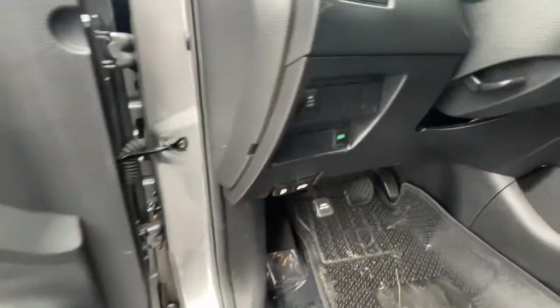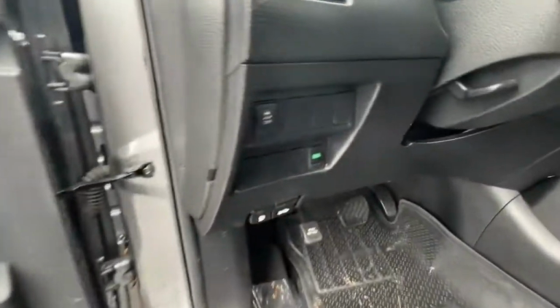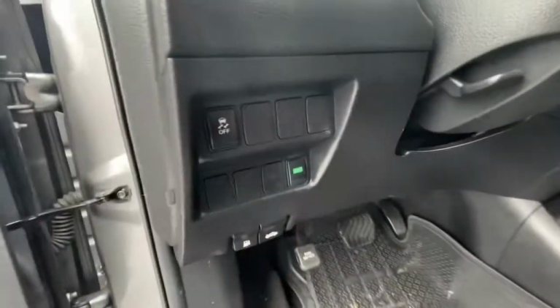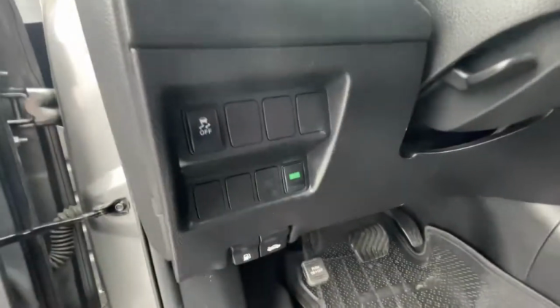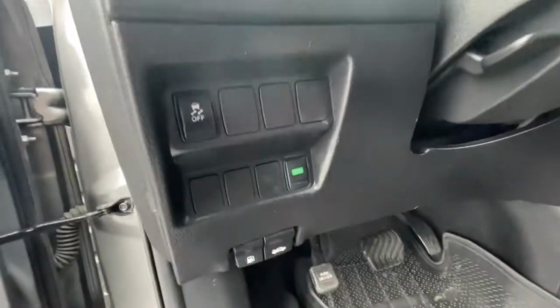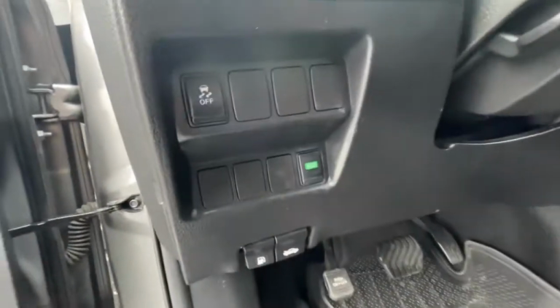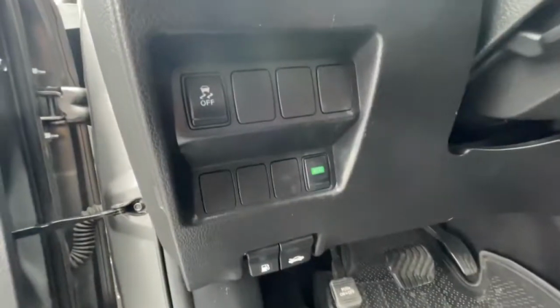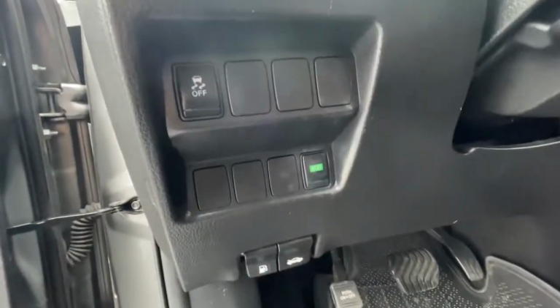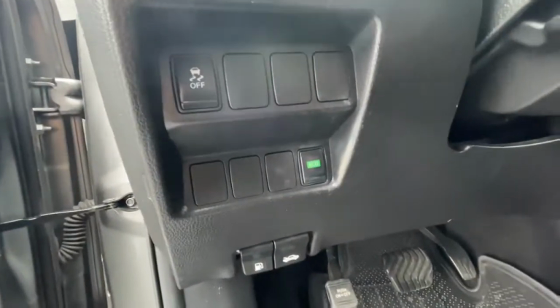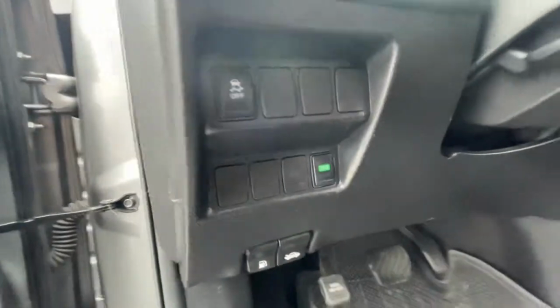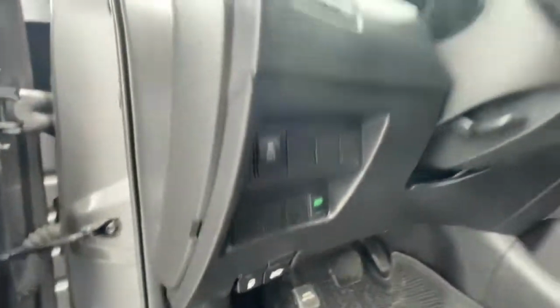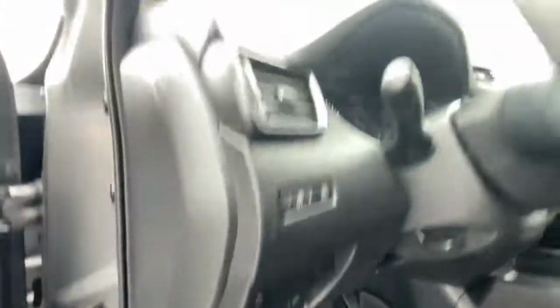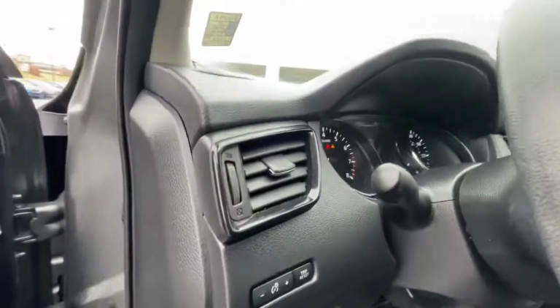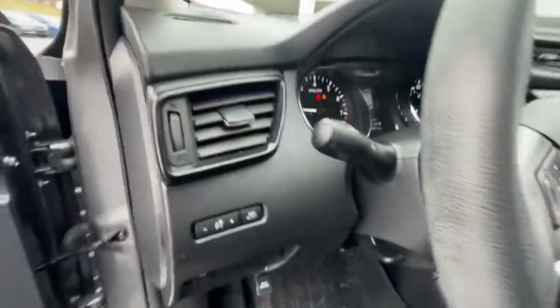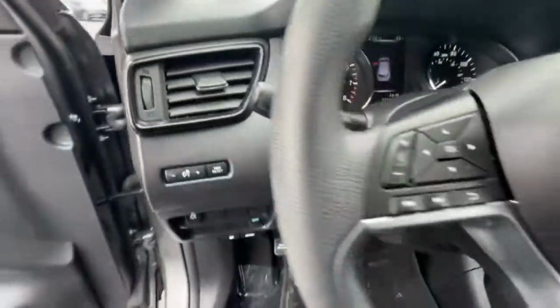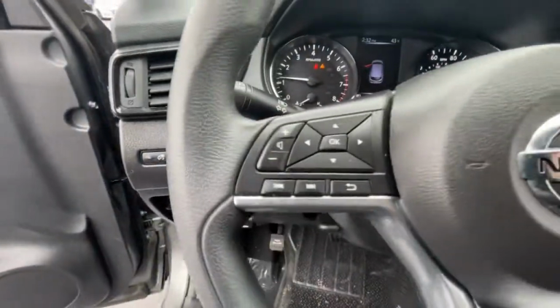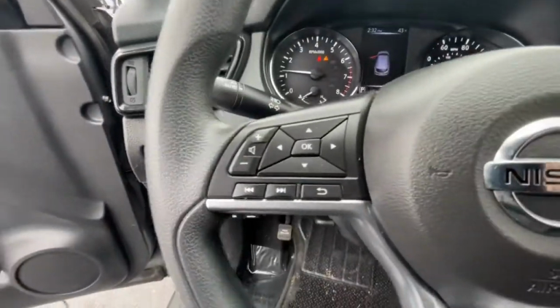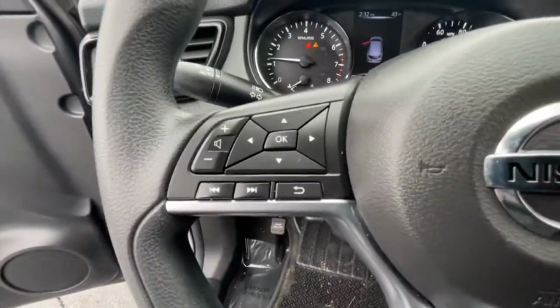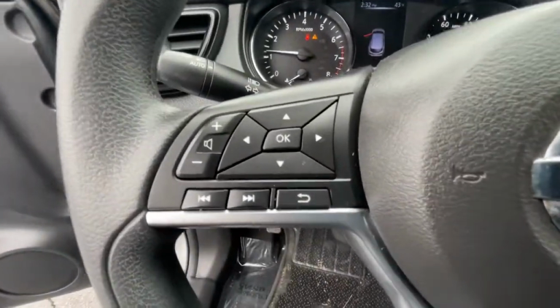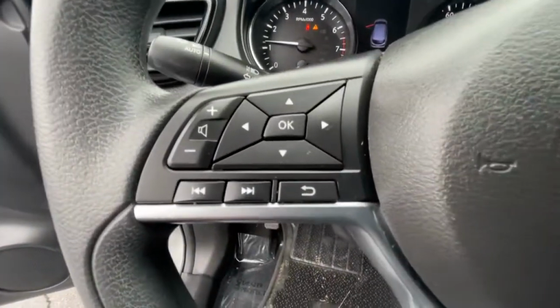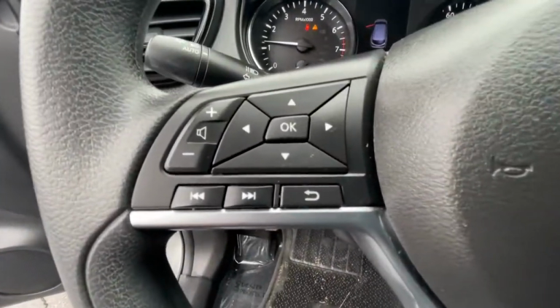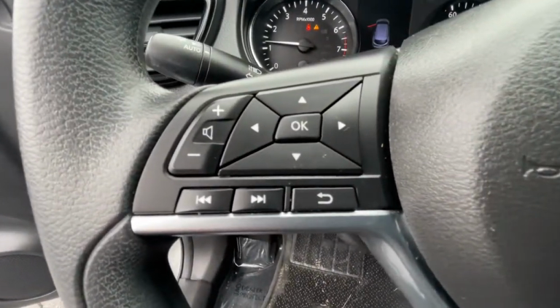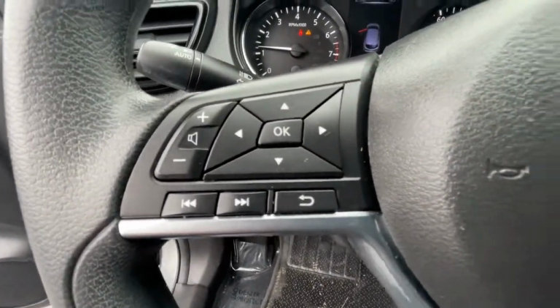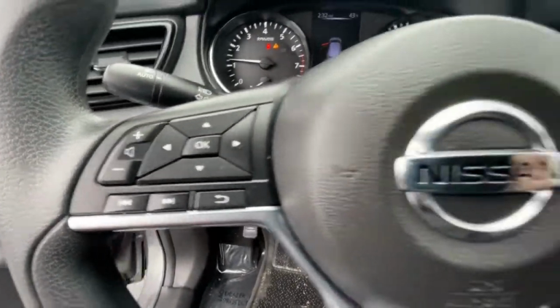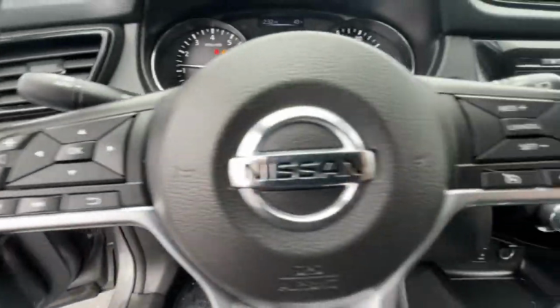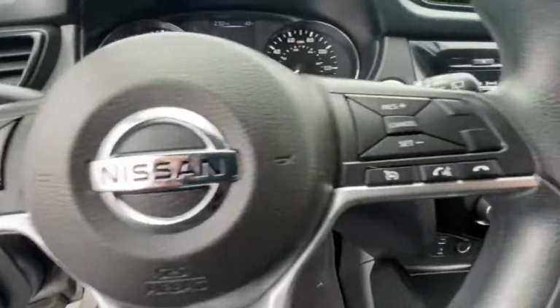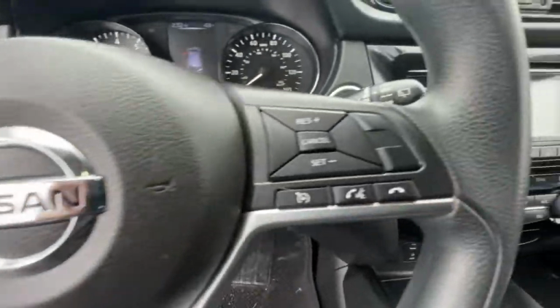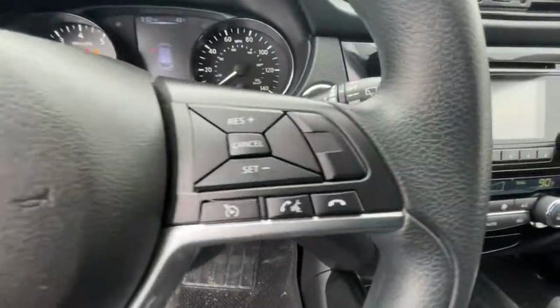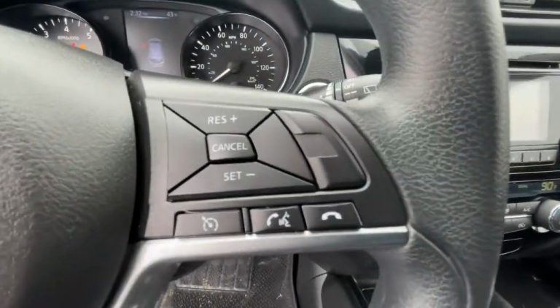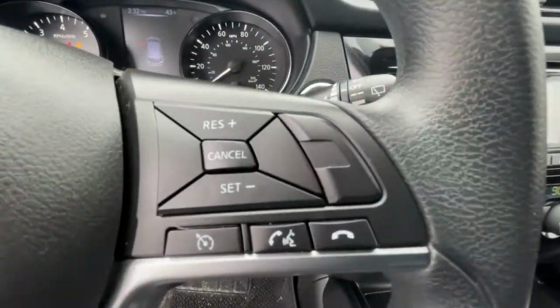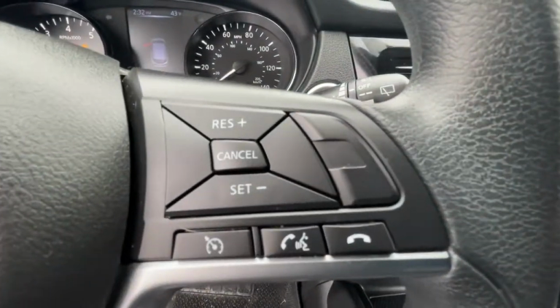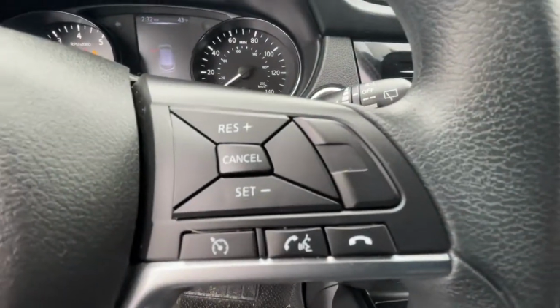Steering wheel audio controls, aluminum wheels, Bluetooth connection, multi-zone AC, and rear spoiler.